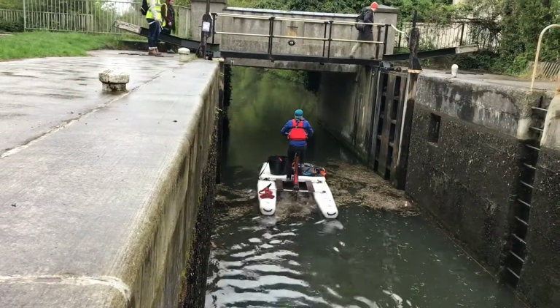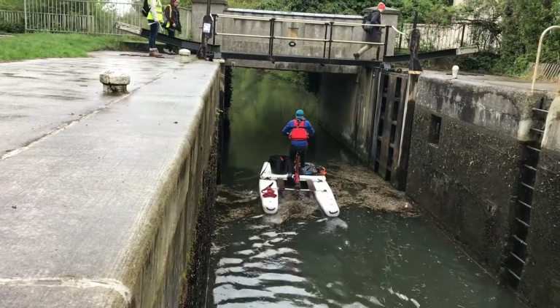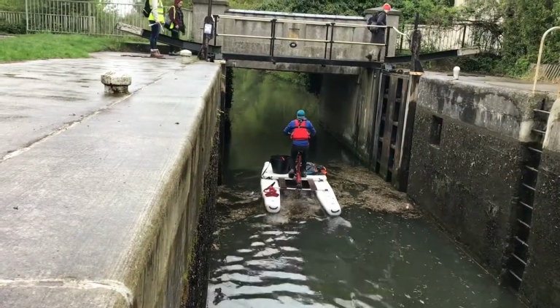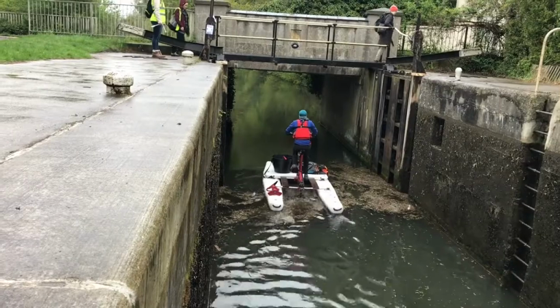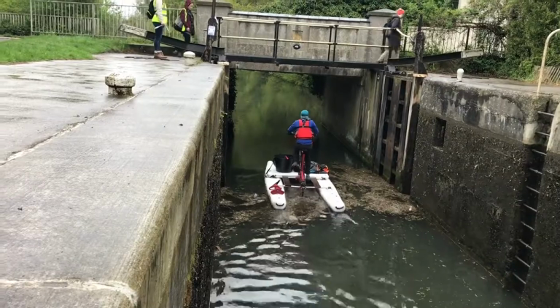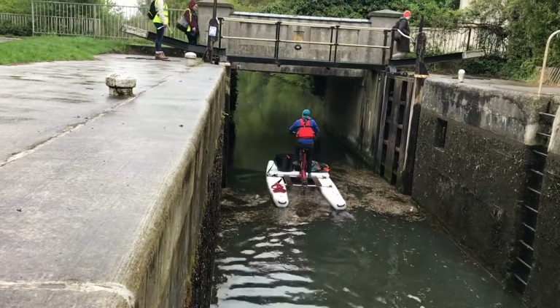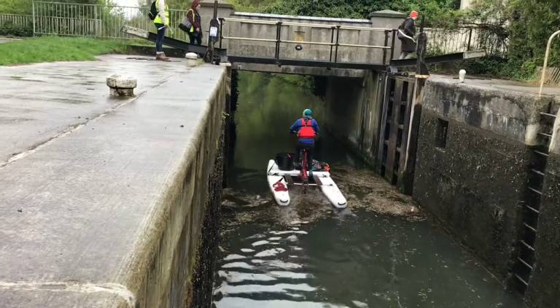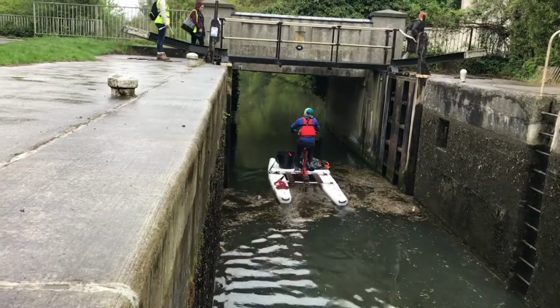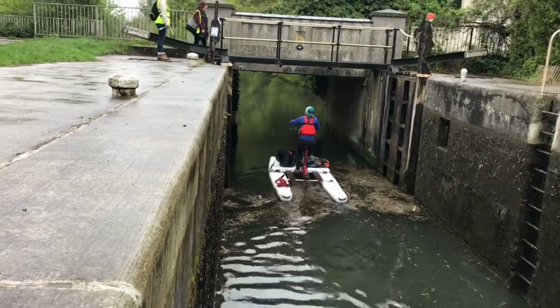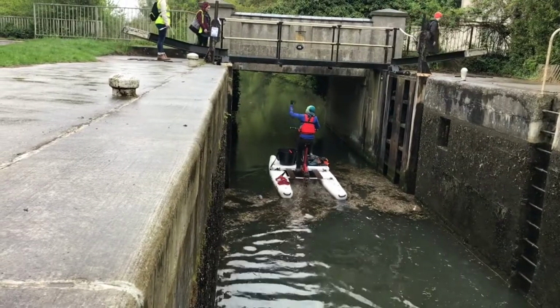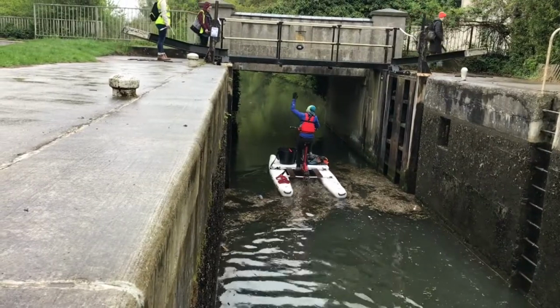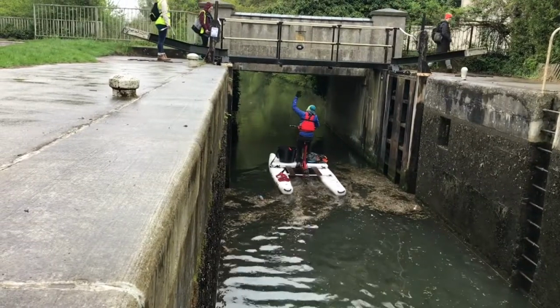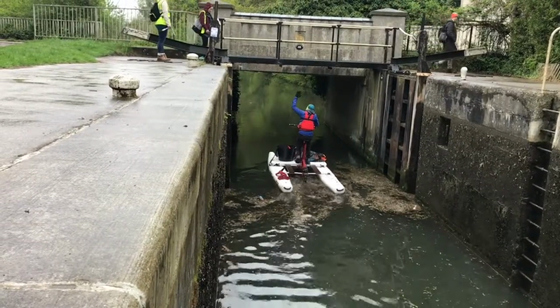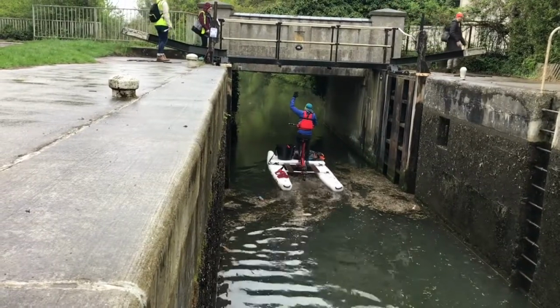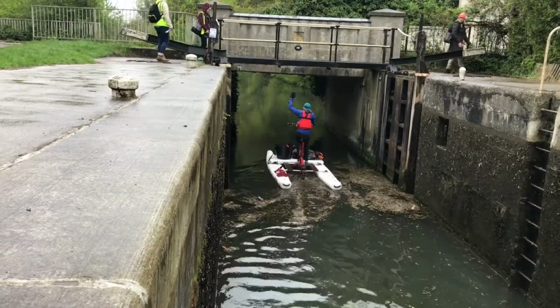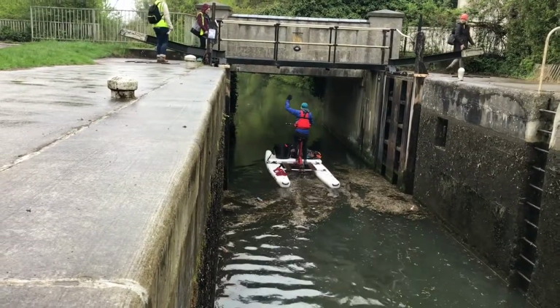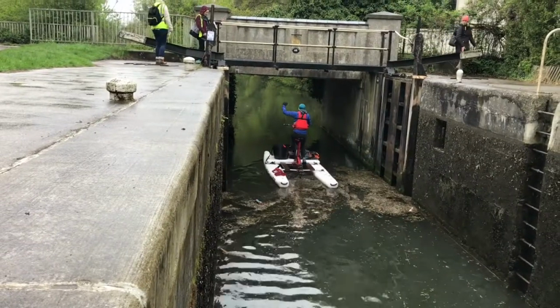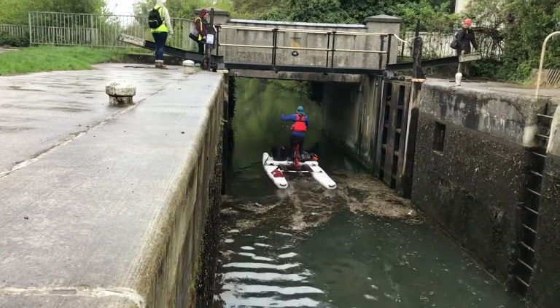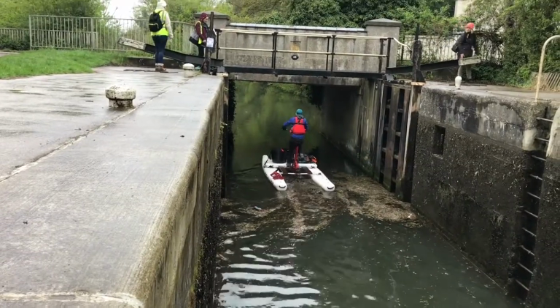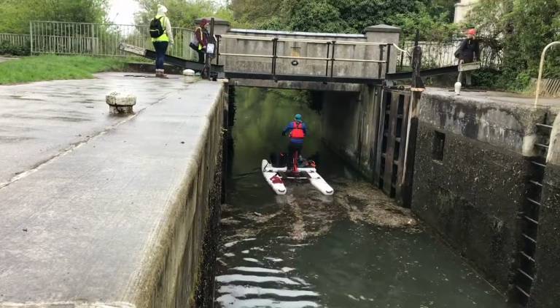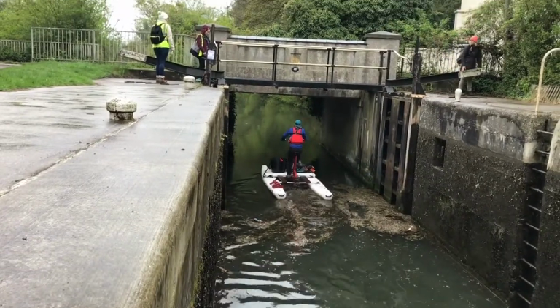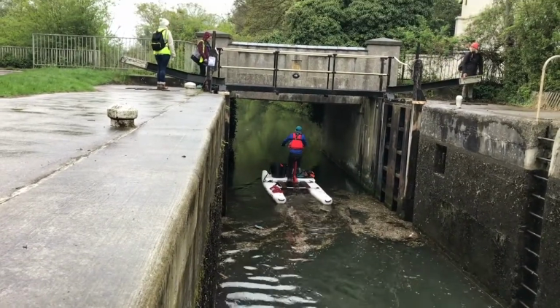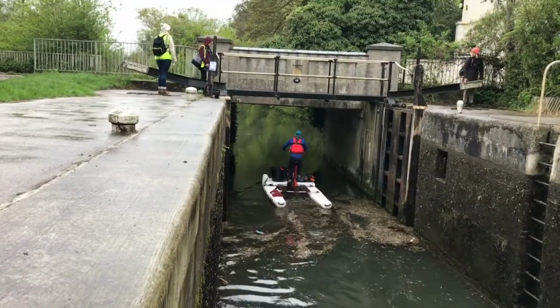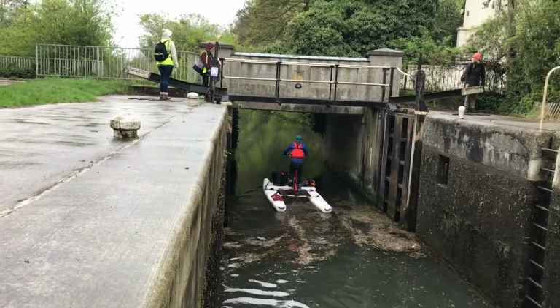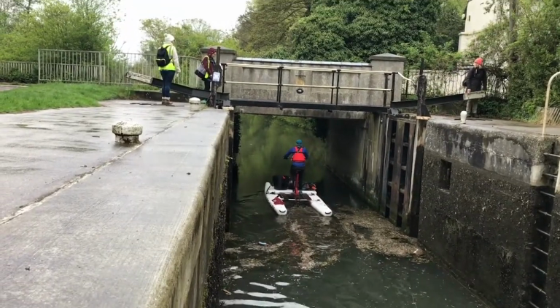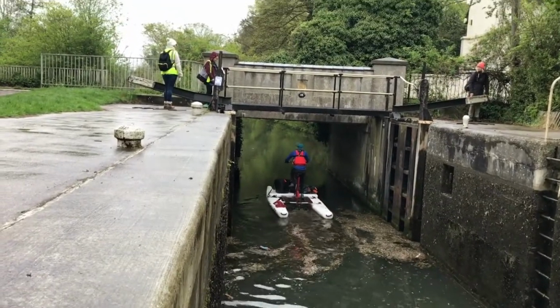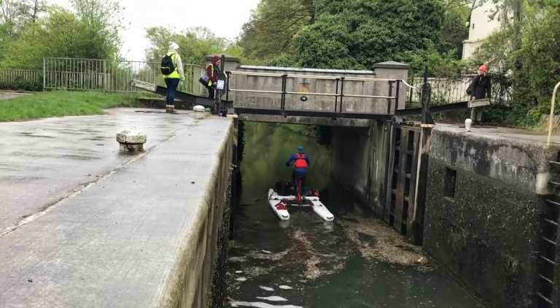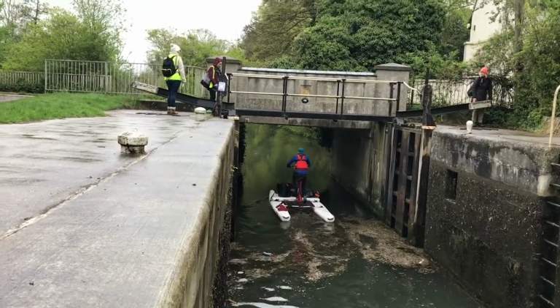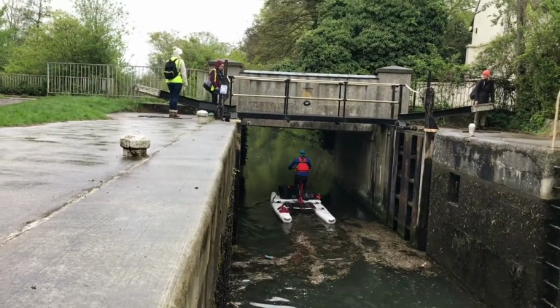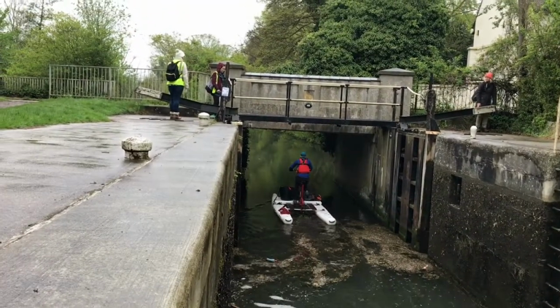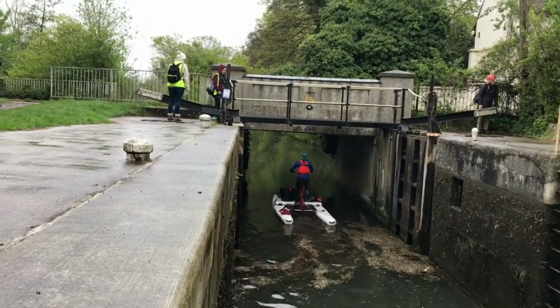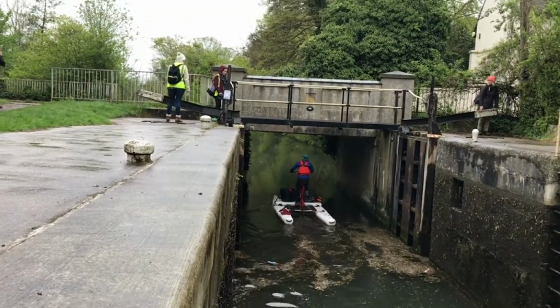And that my friend is how to go downstream through a lock.